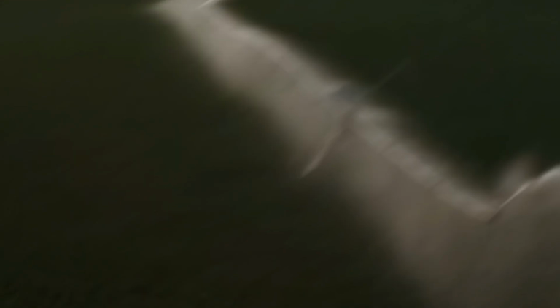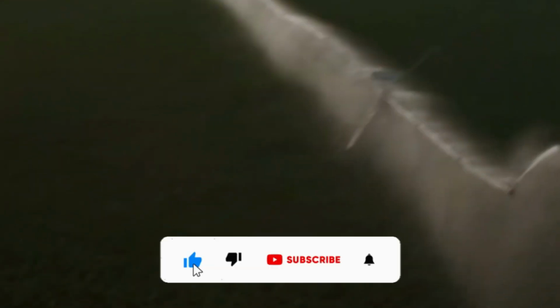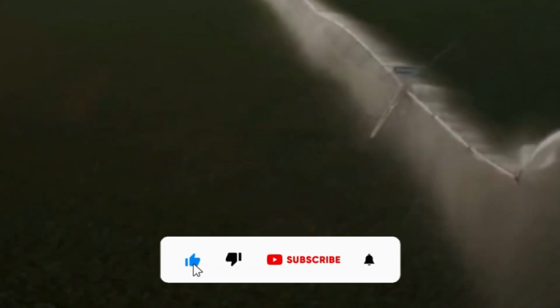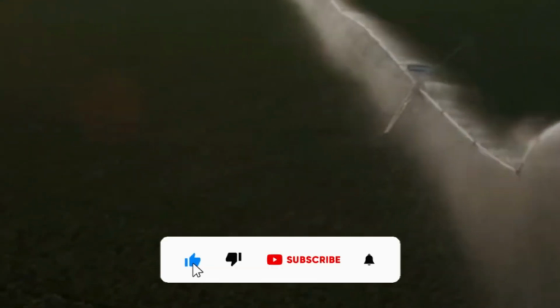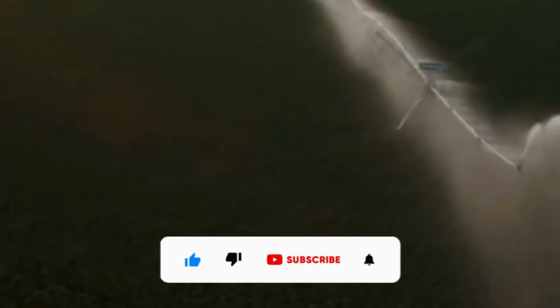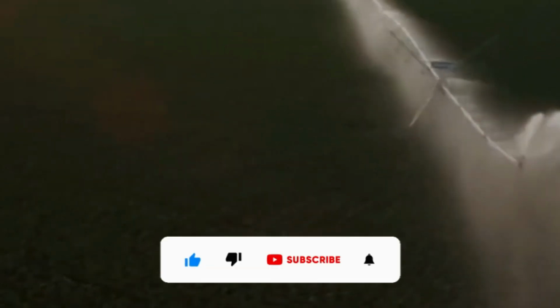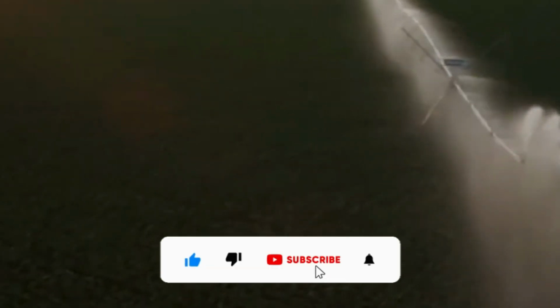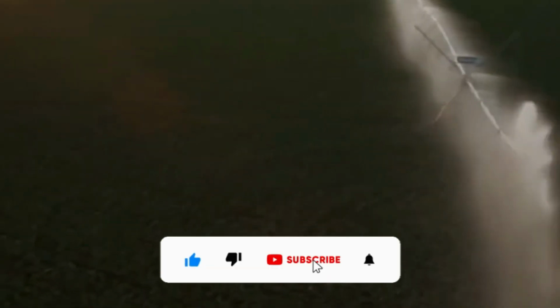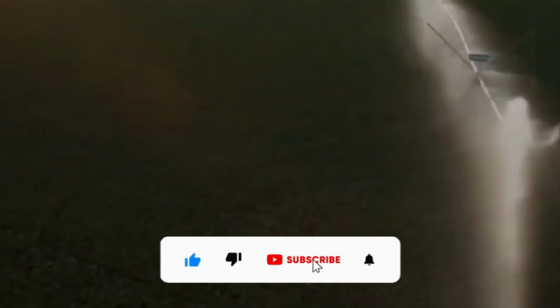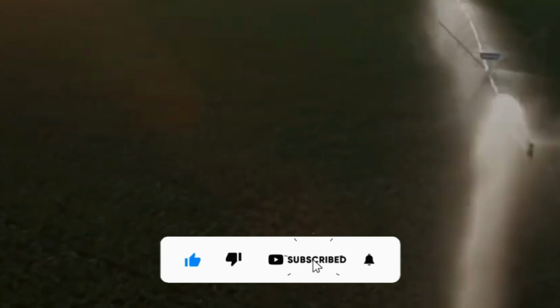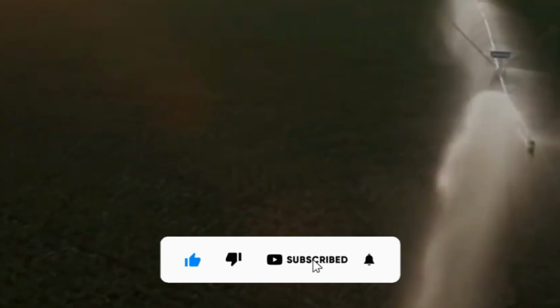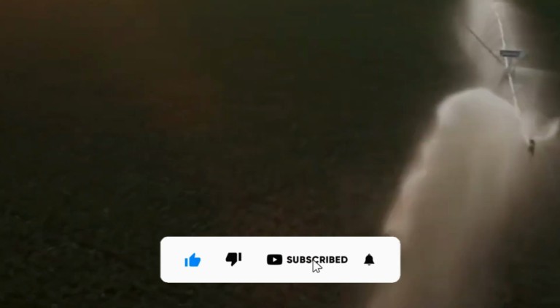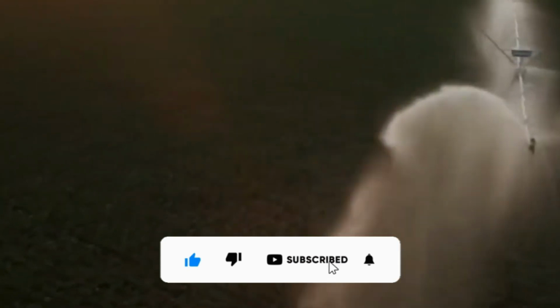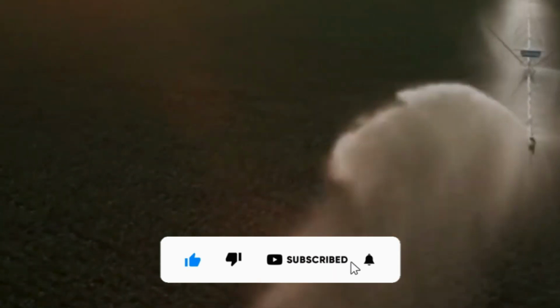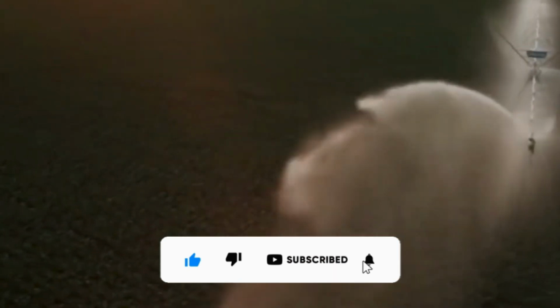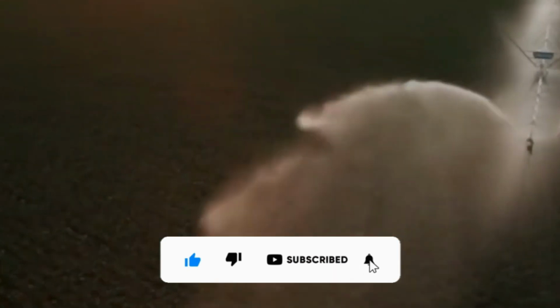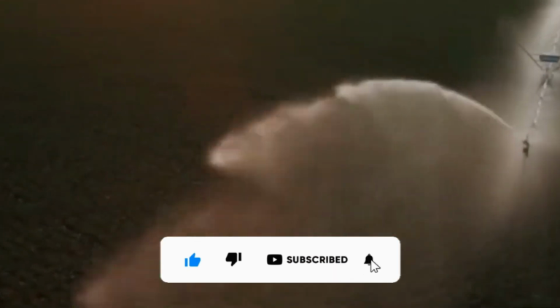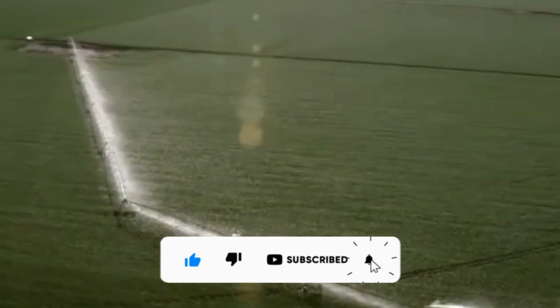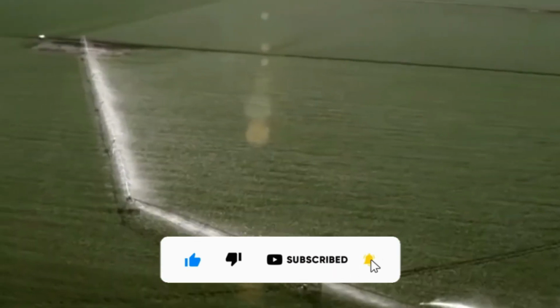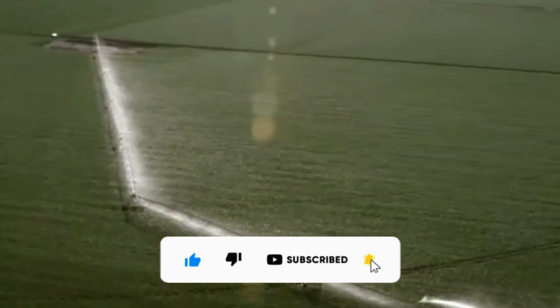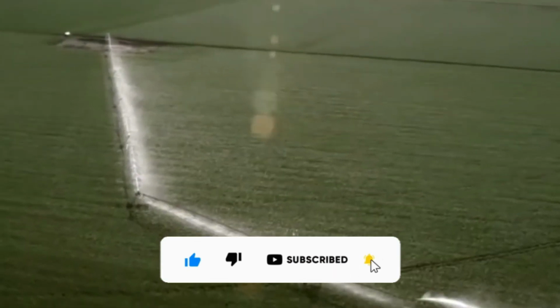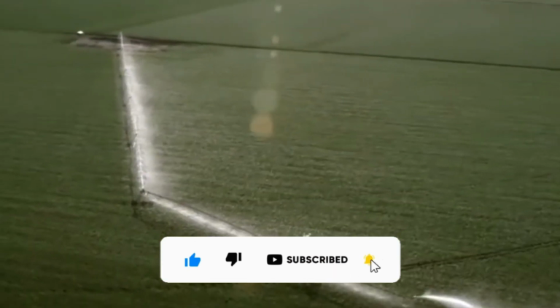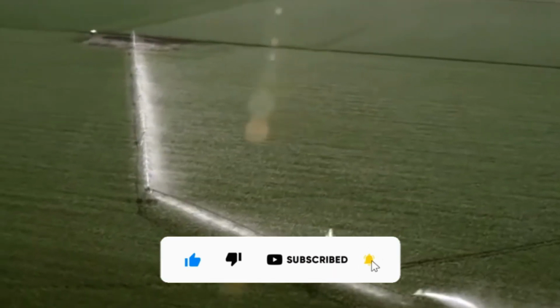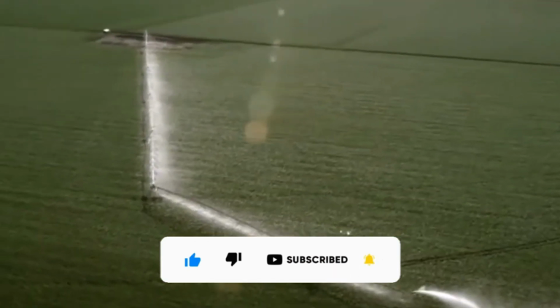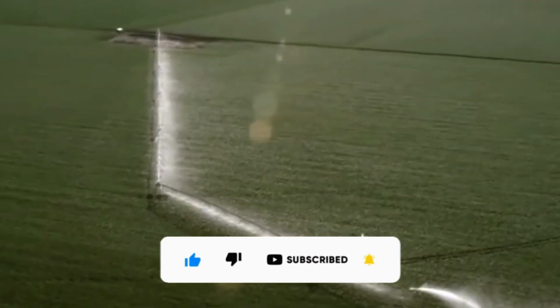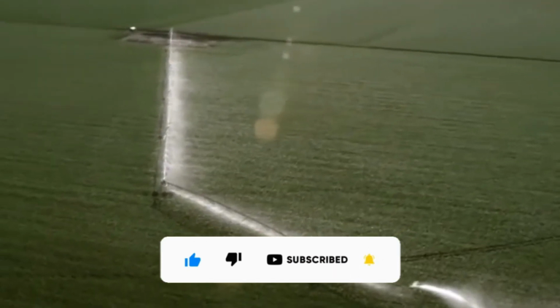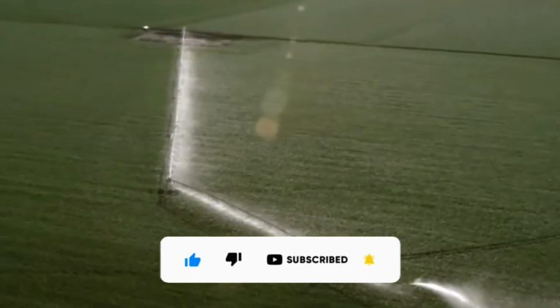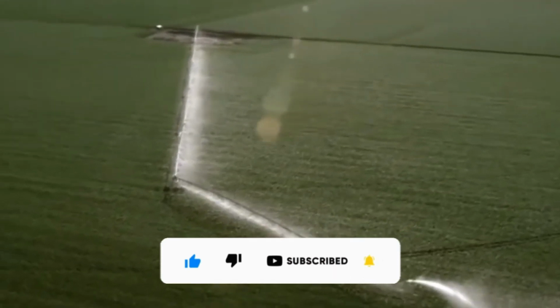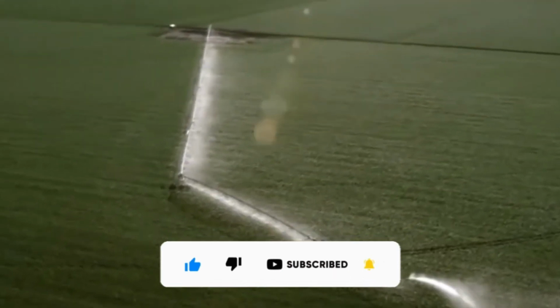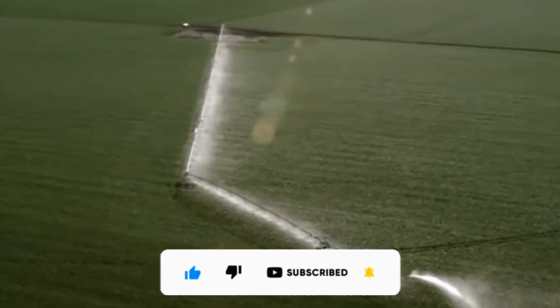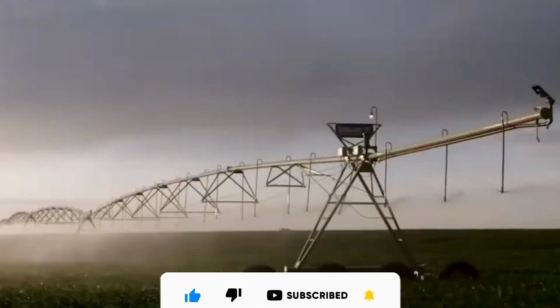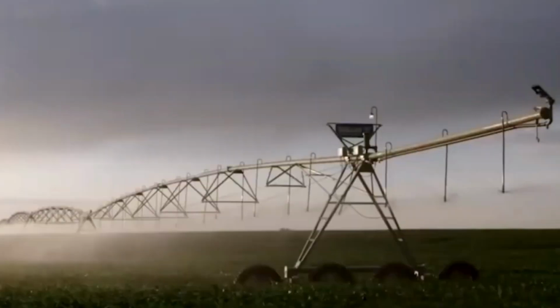And there you have it. Don't forget to click the like button and subscribe if you're new to the channel!